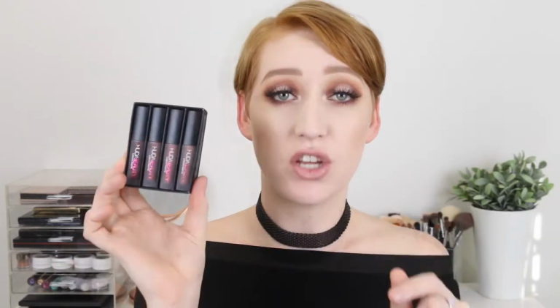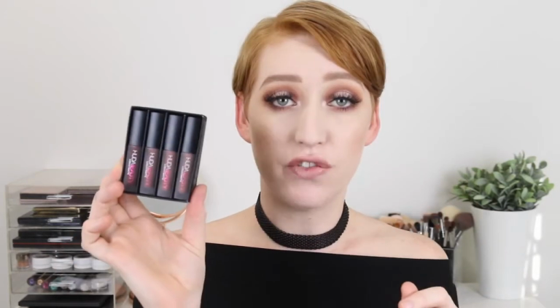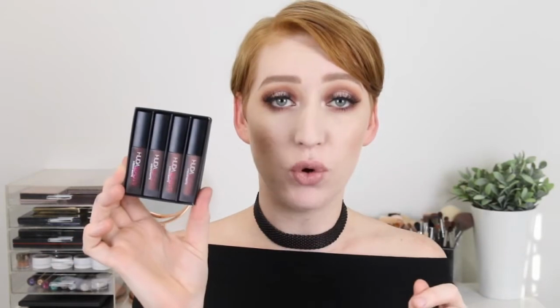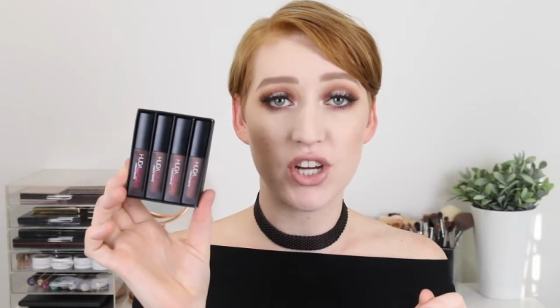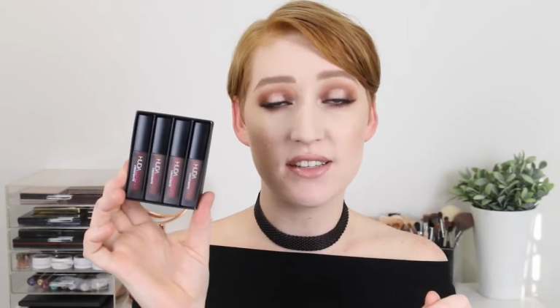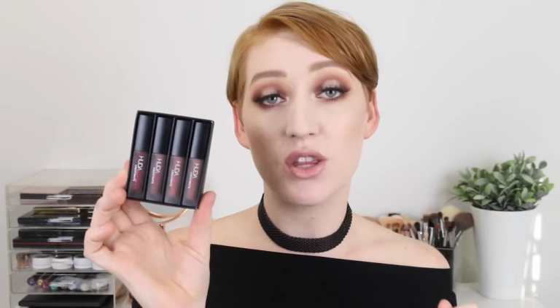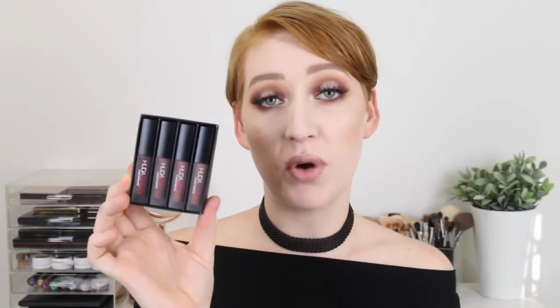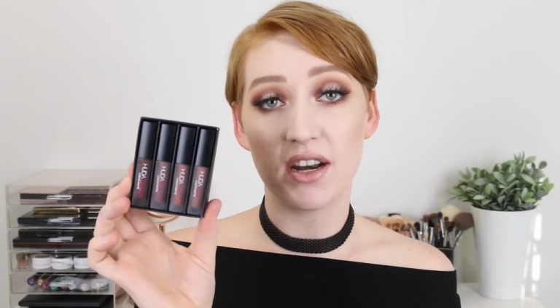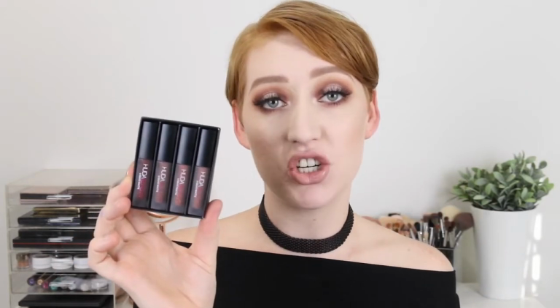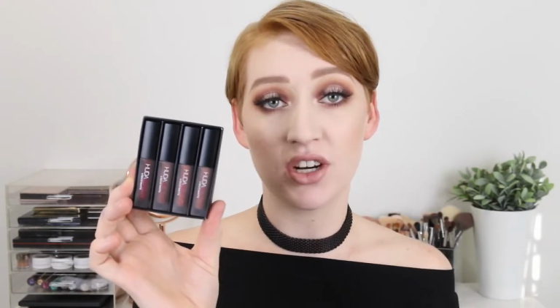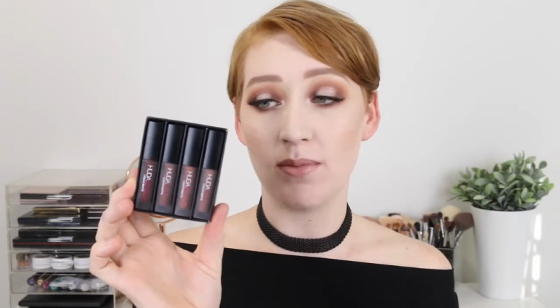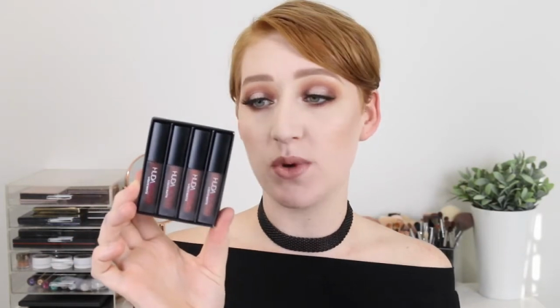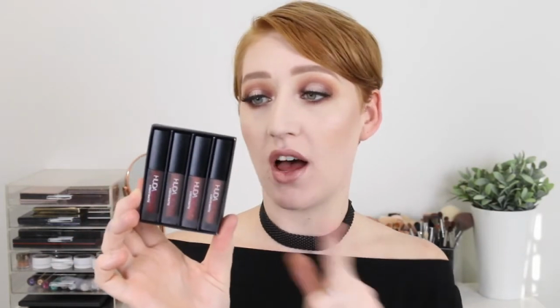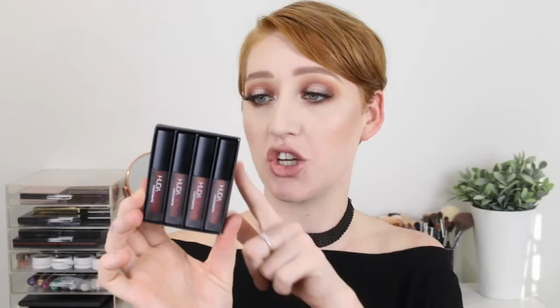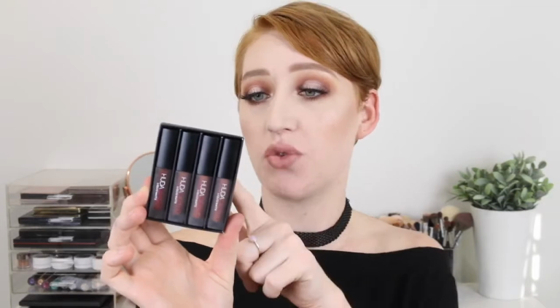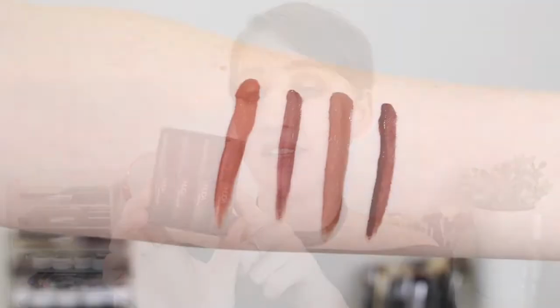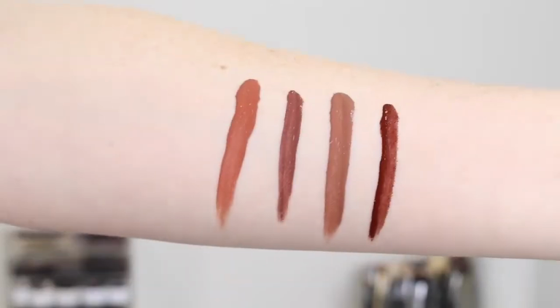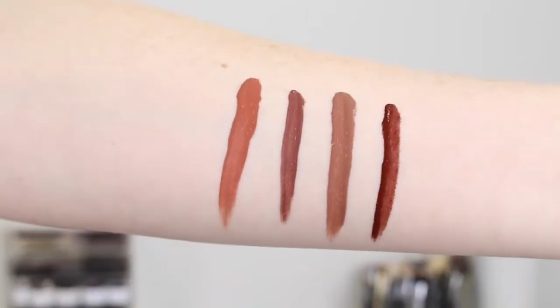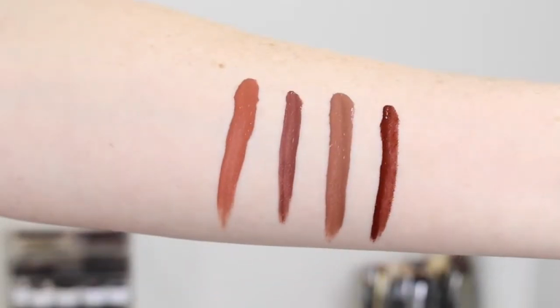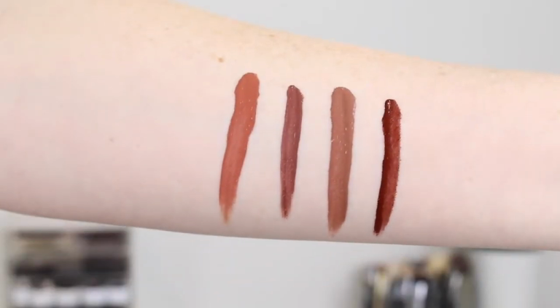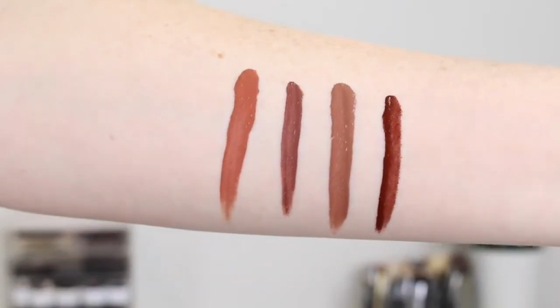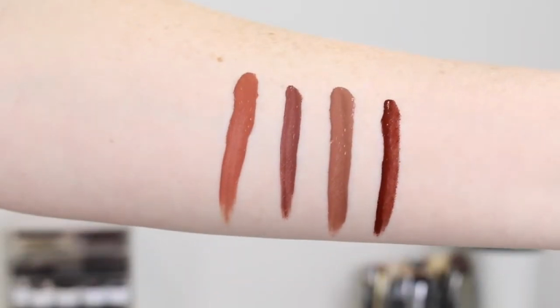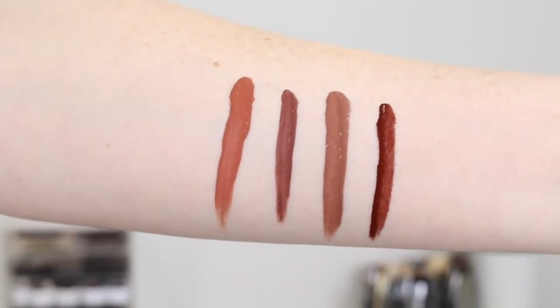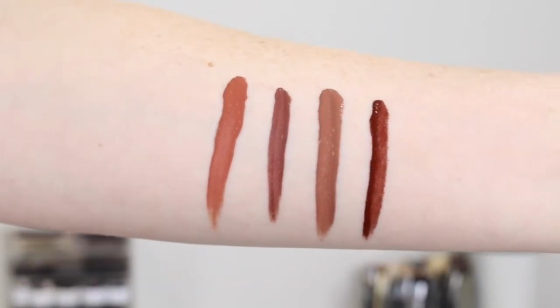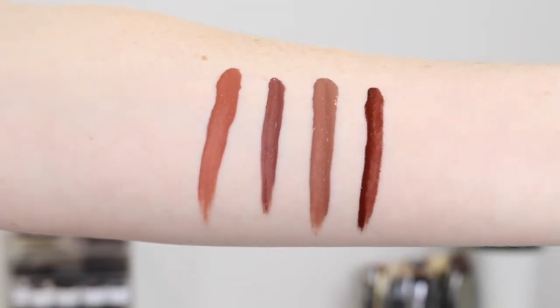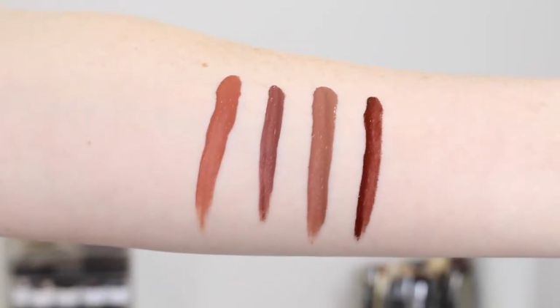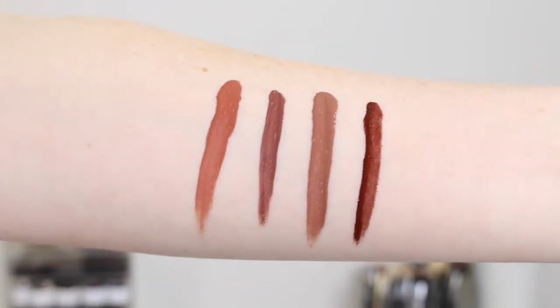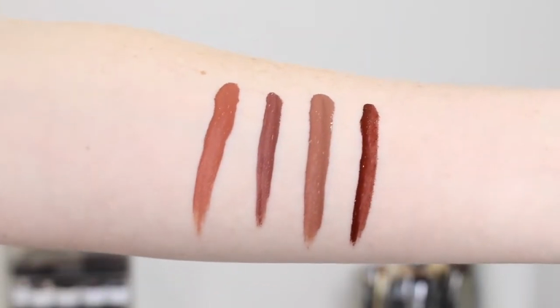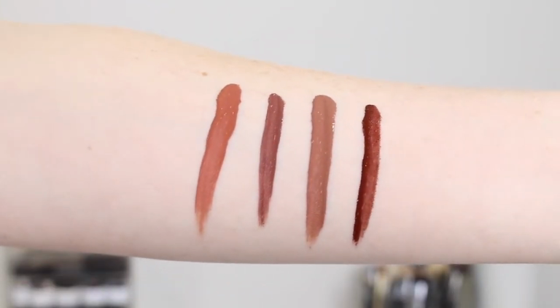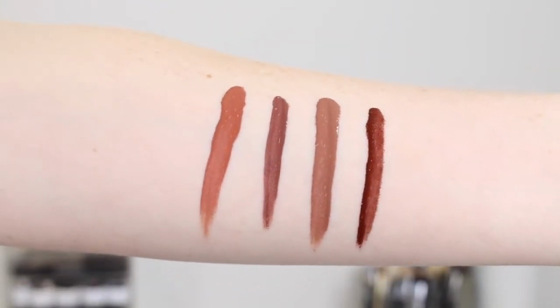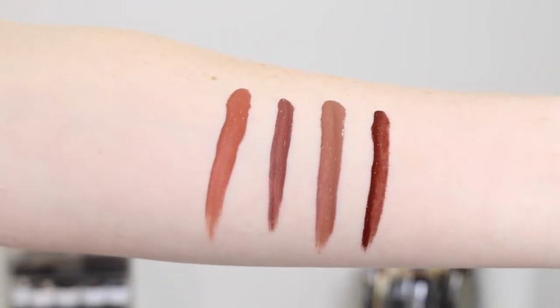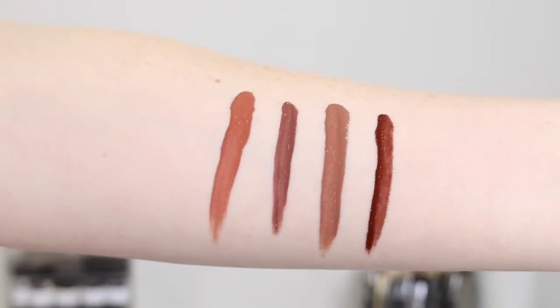The four shades that the Brown Edition comes with are Trendsetter, Flirt, Spice Girl, and Vixen.